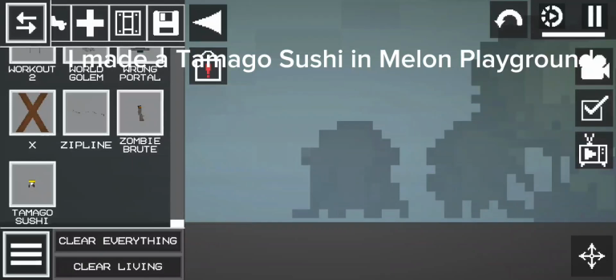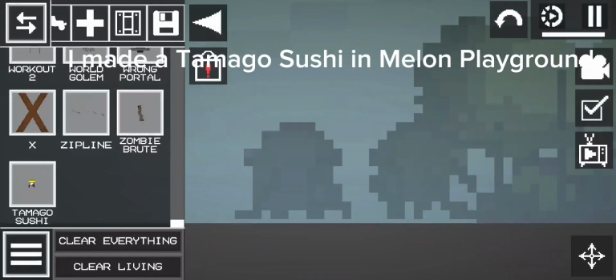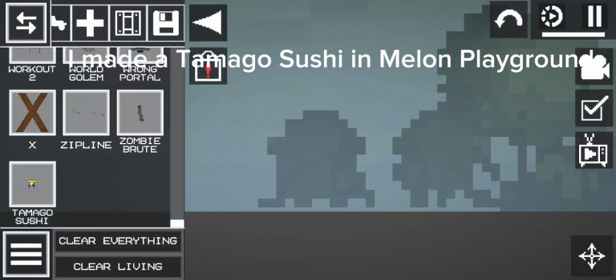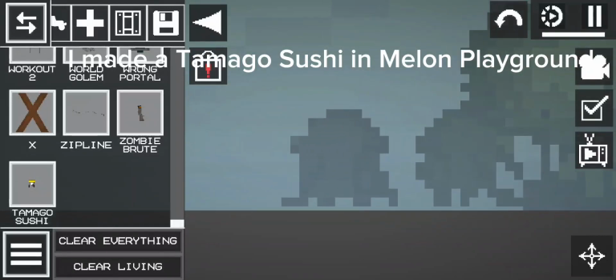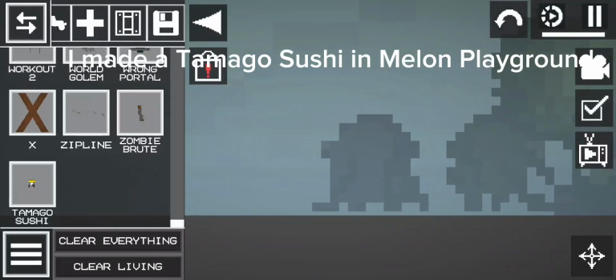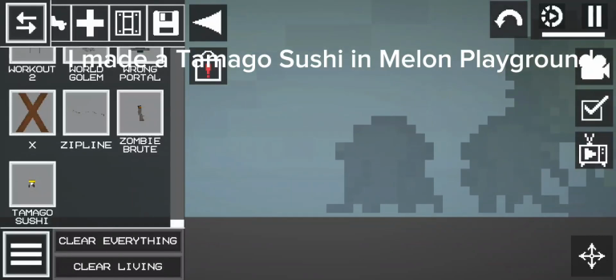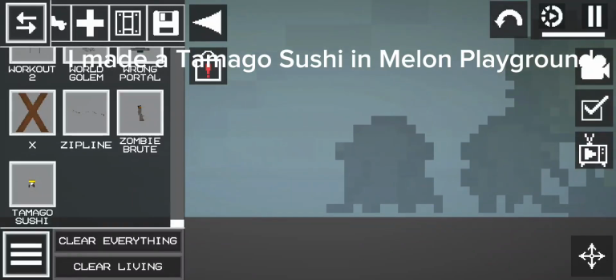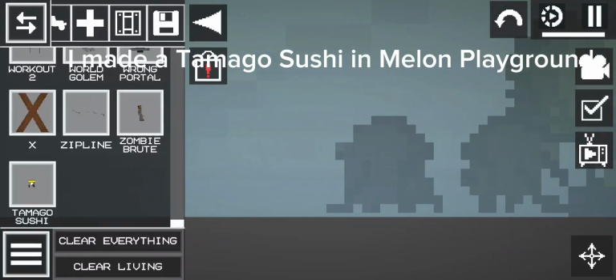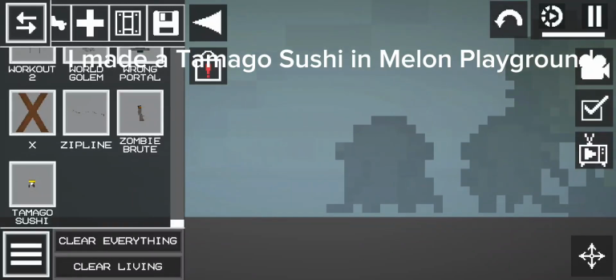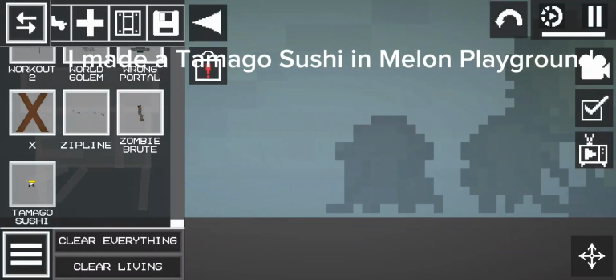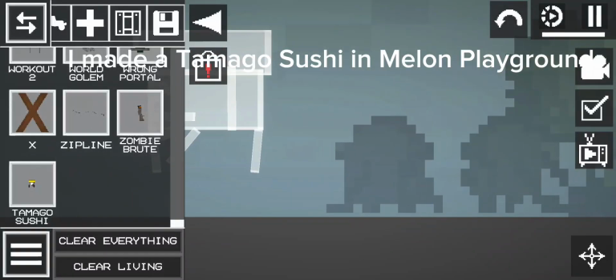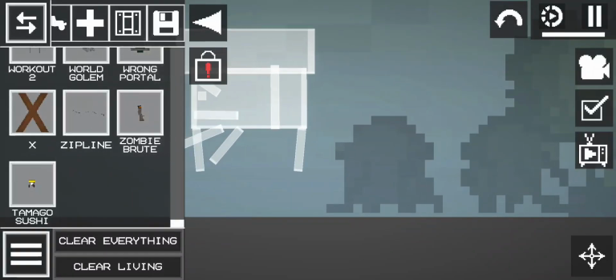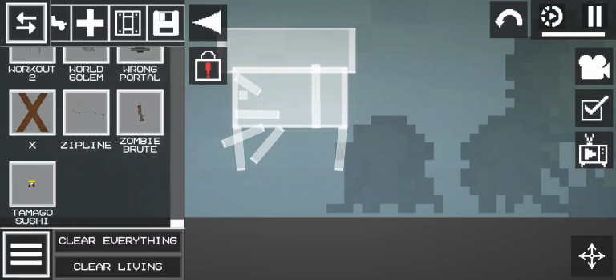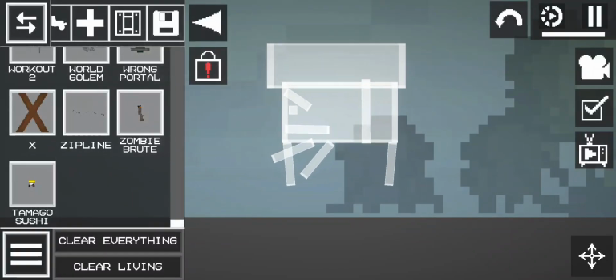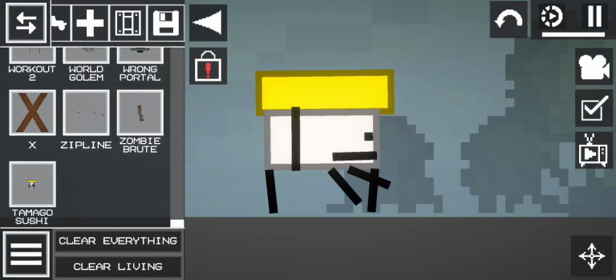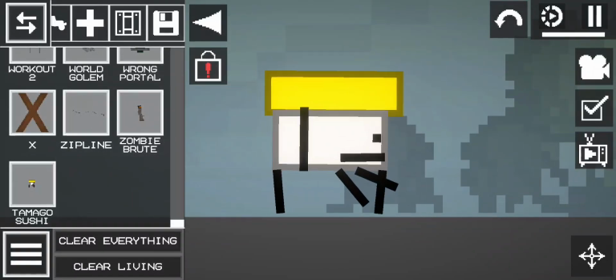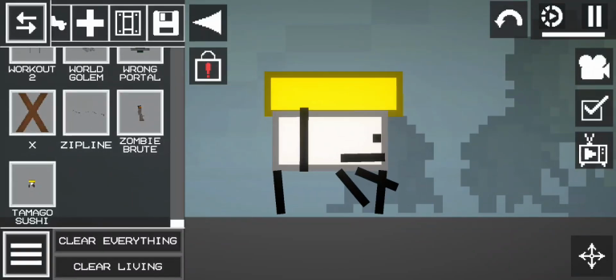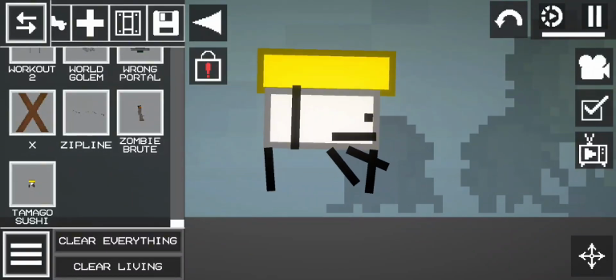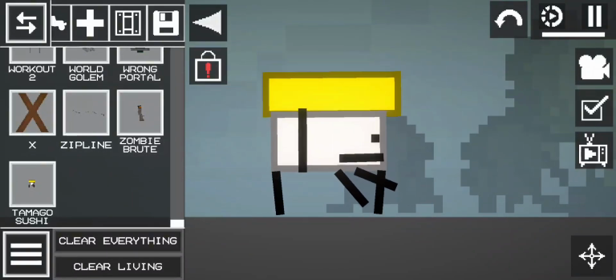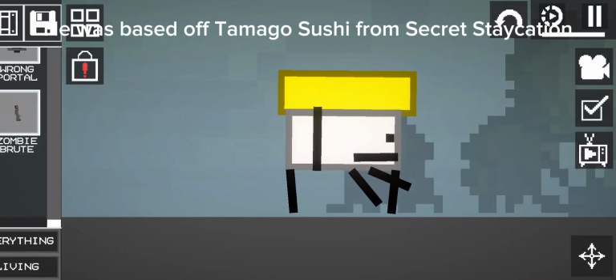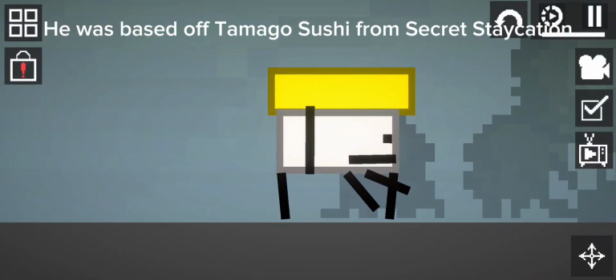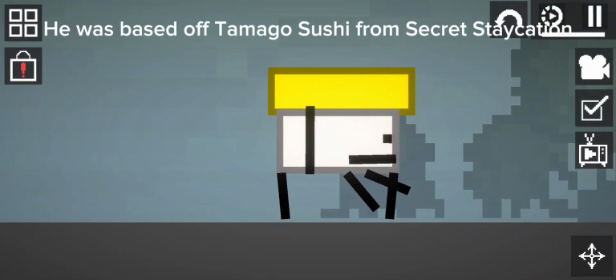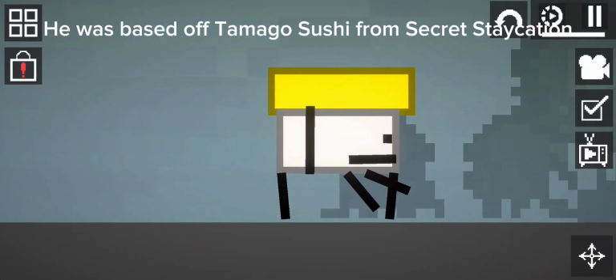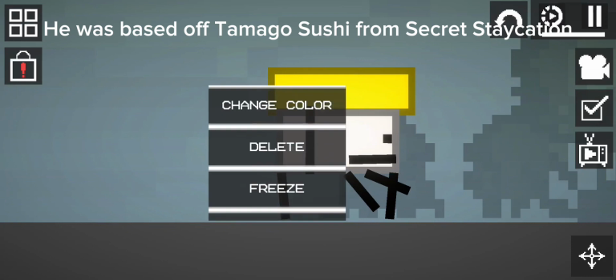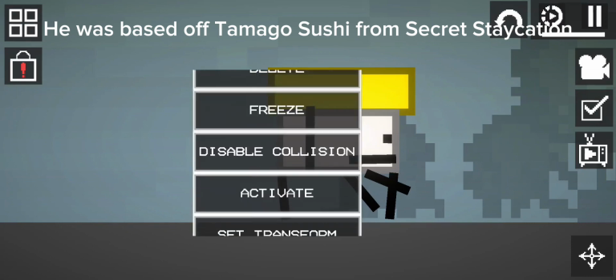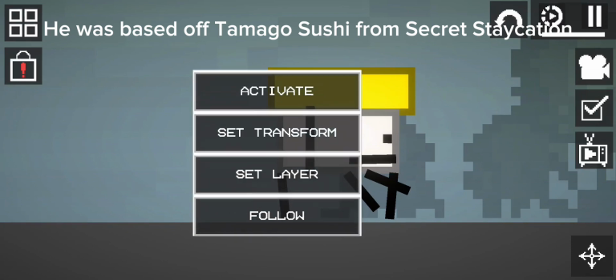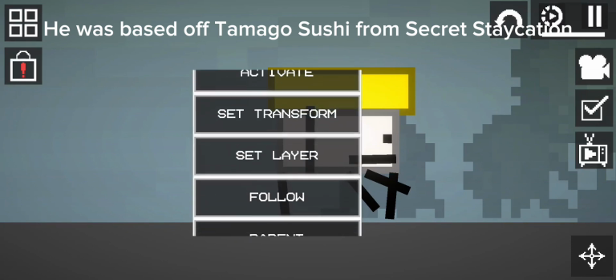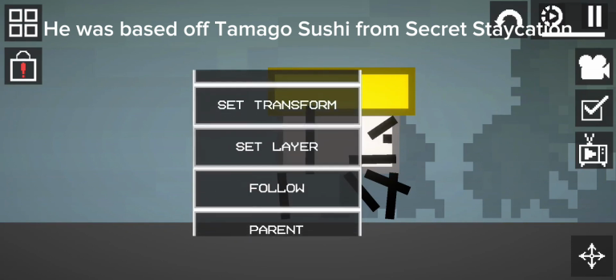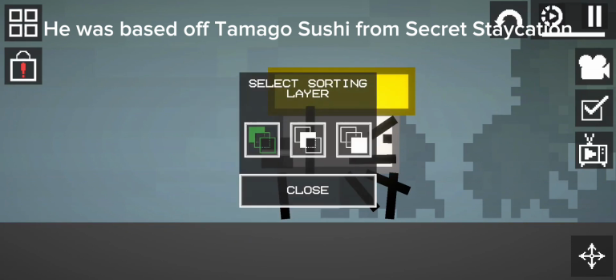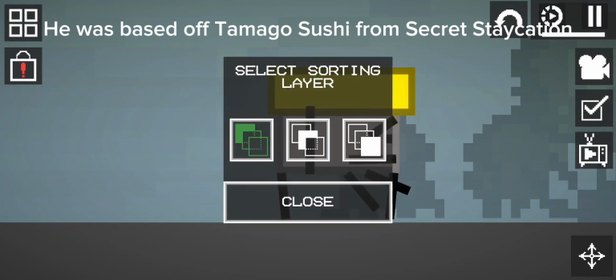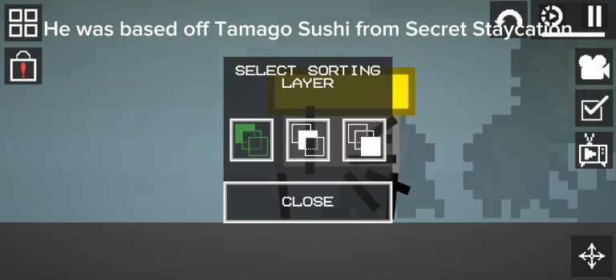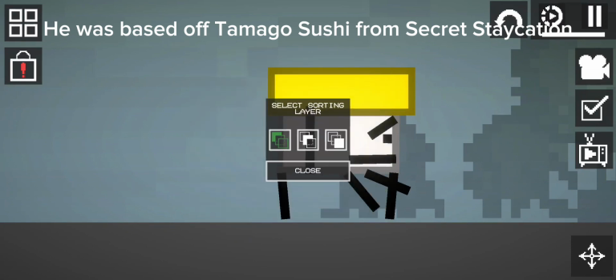I made a Tamago Sushi in Melon Playground. He was based off Tamago Sushi from Secret Staycation.